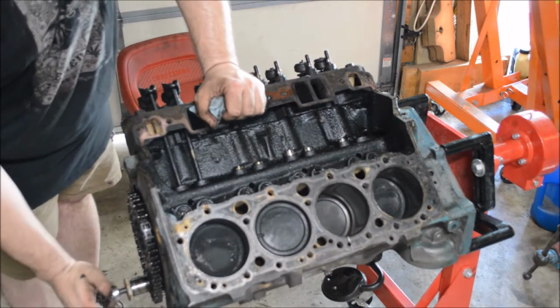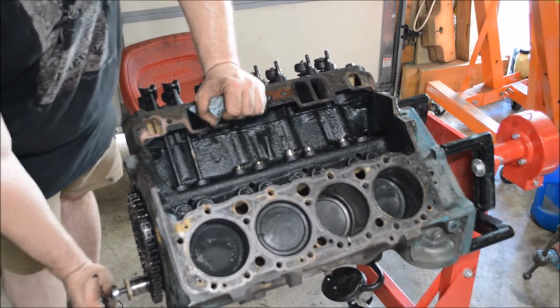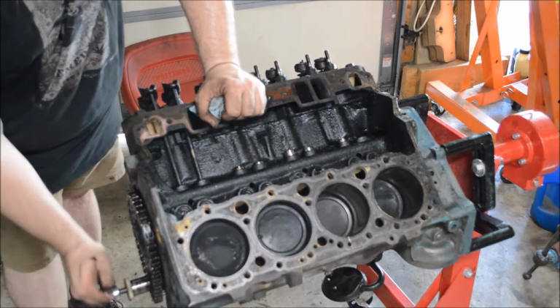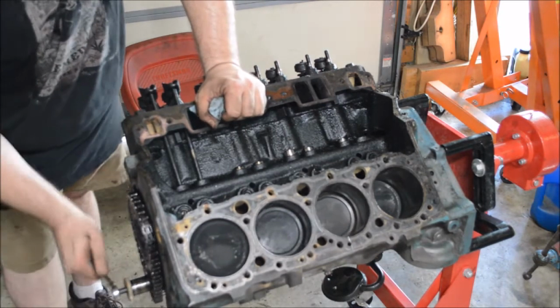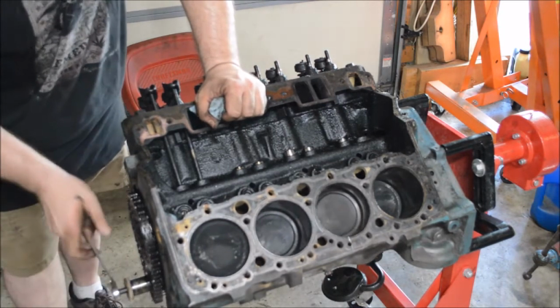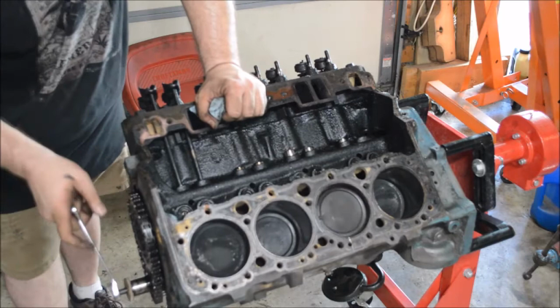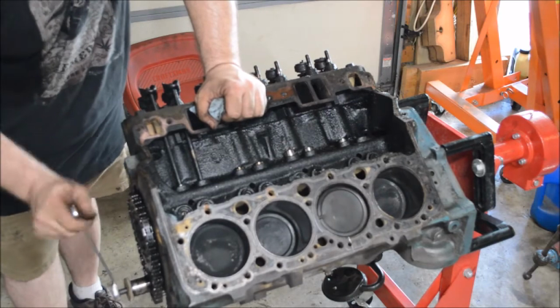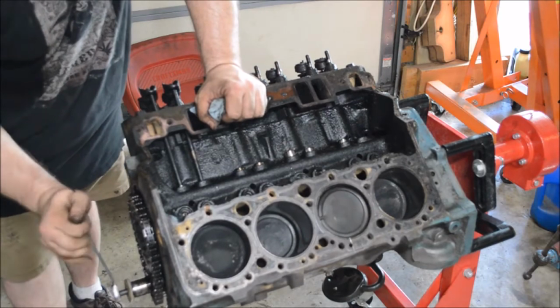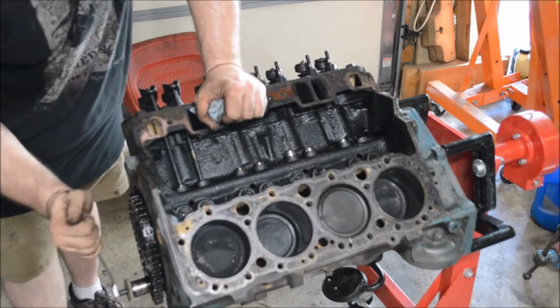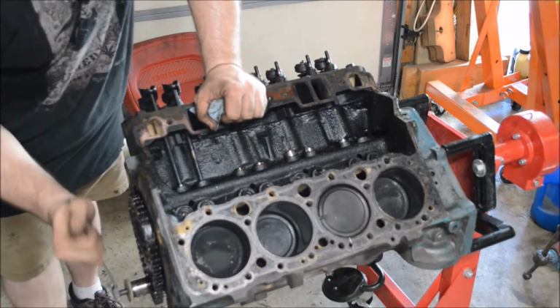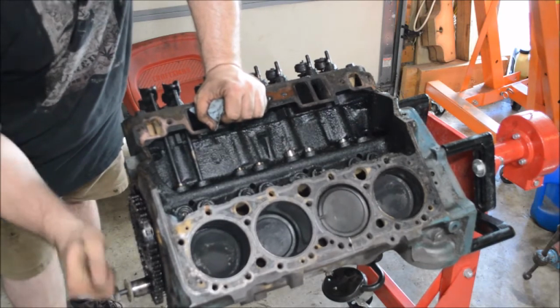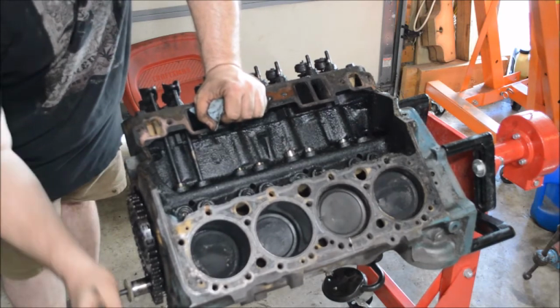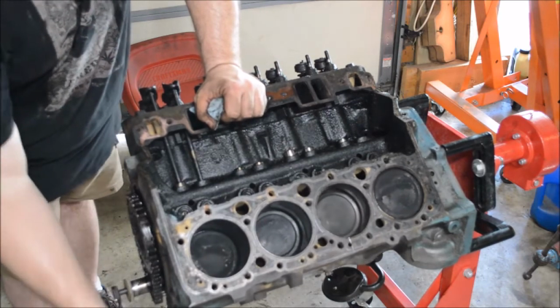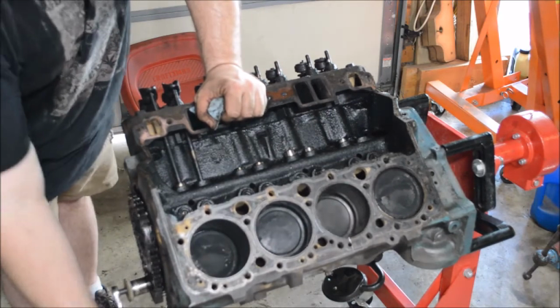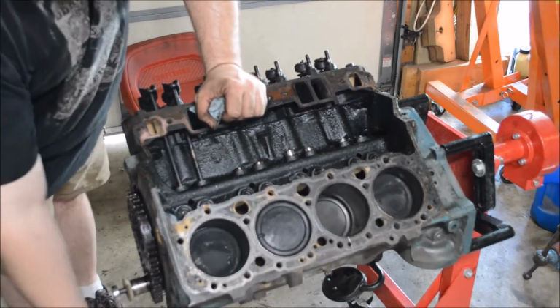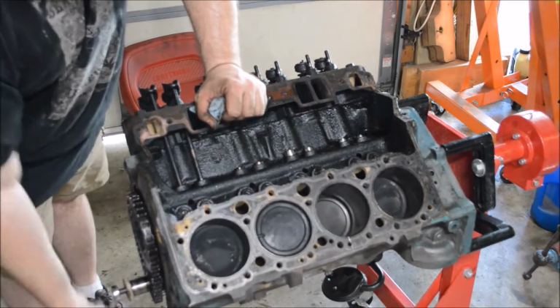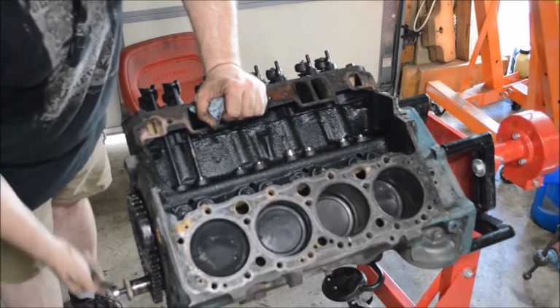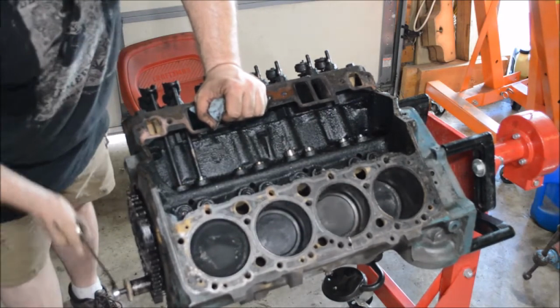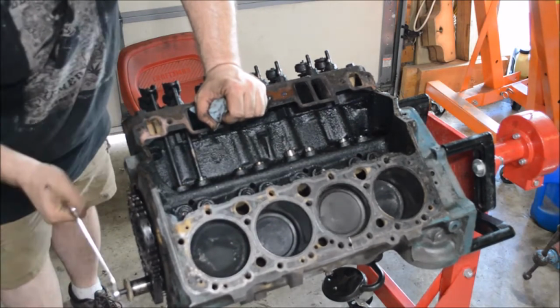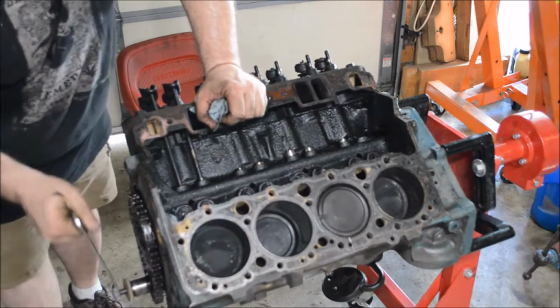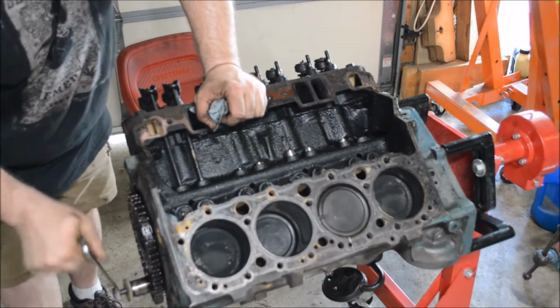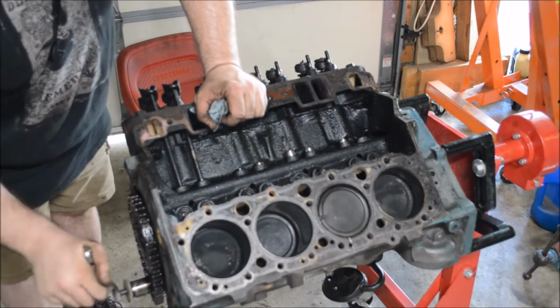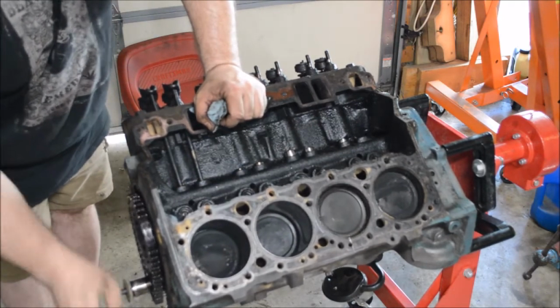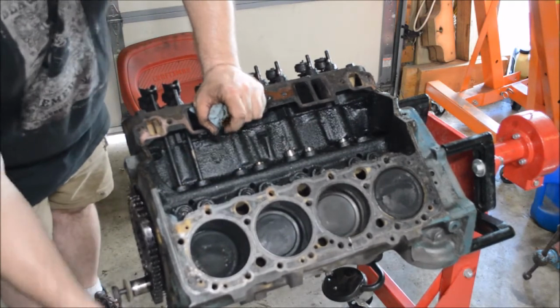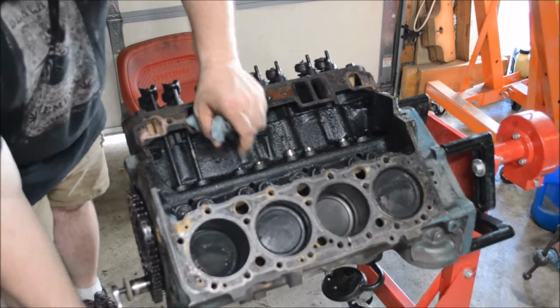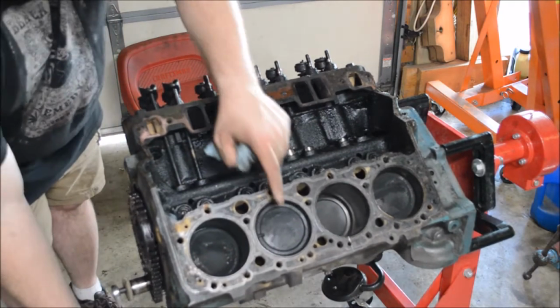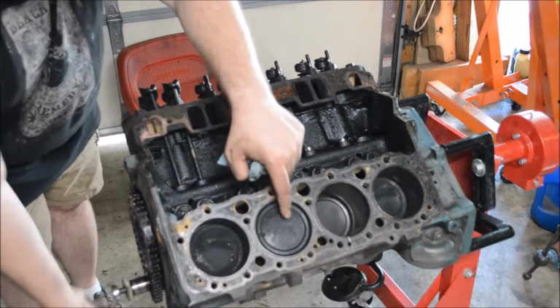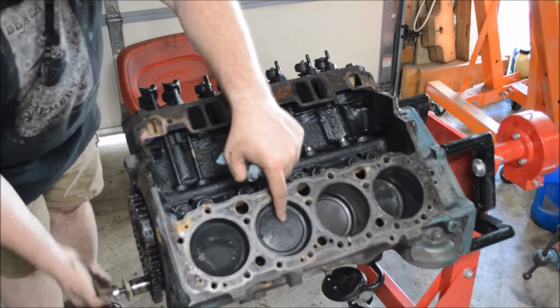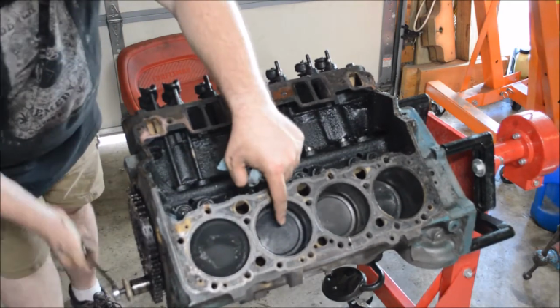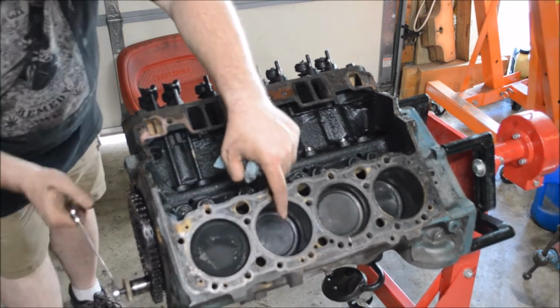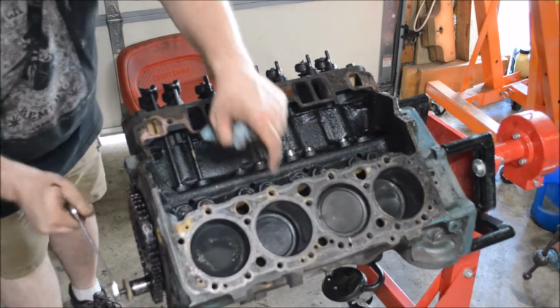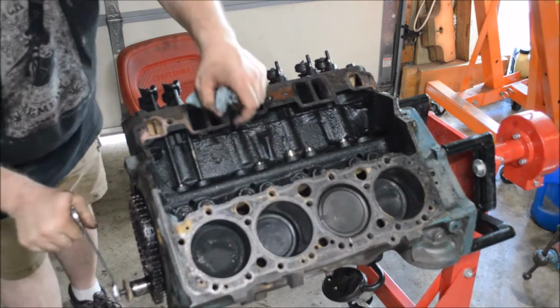You can see as we turn the crankshaft, the pistons going up and down in the bore.